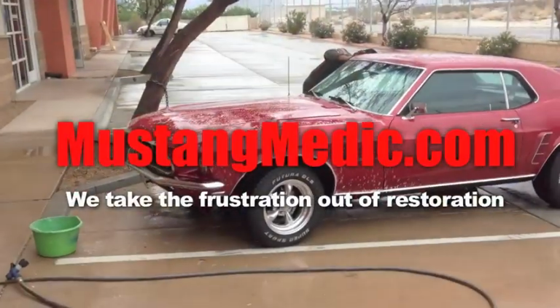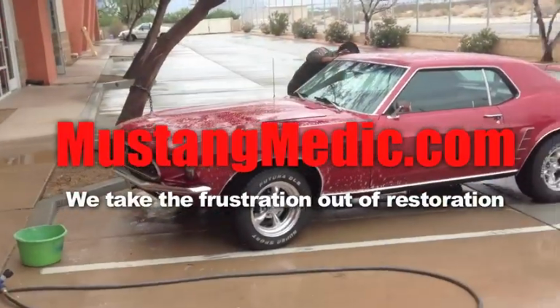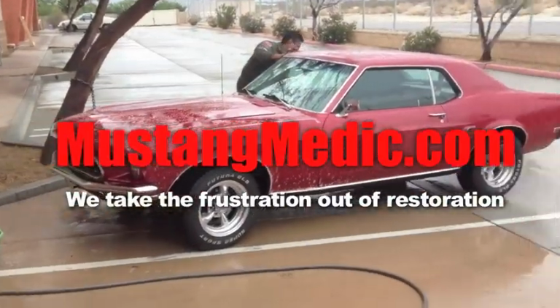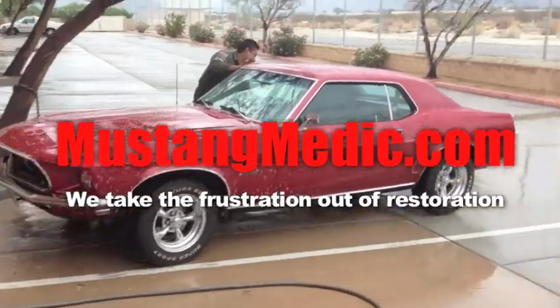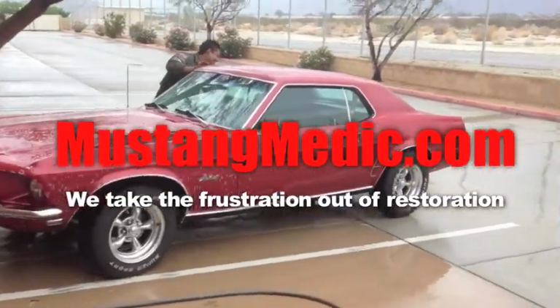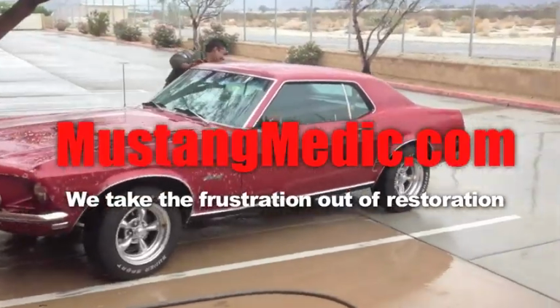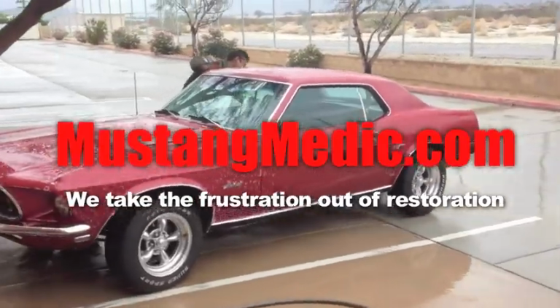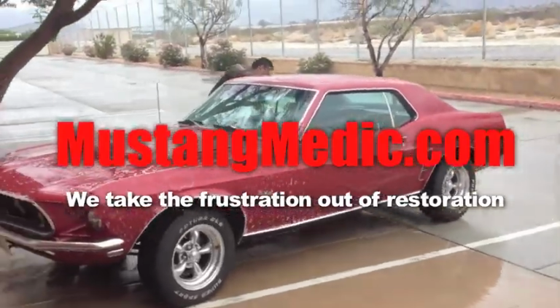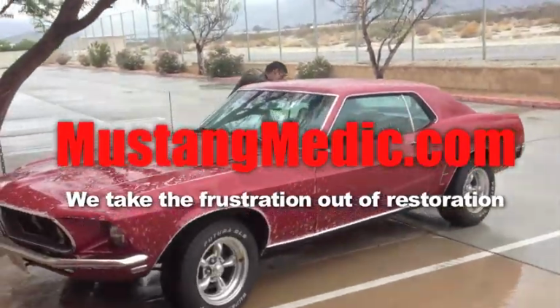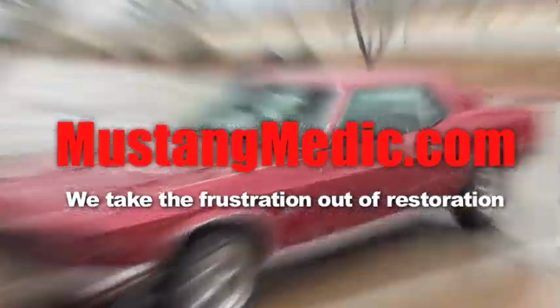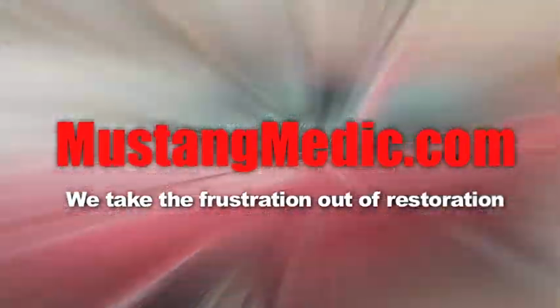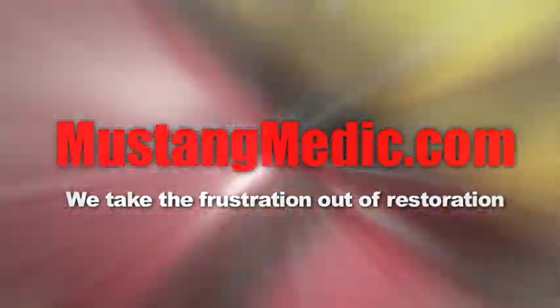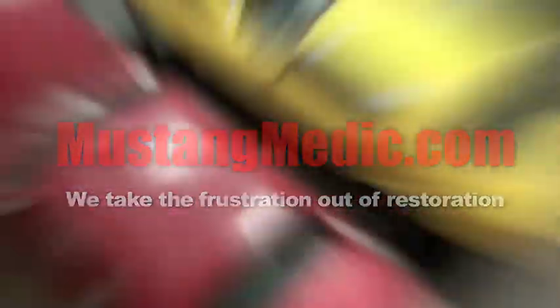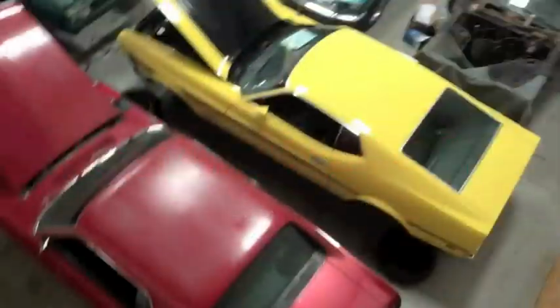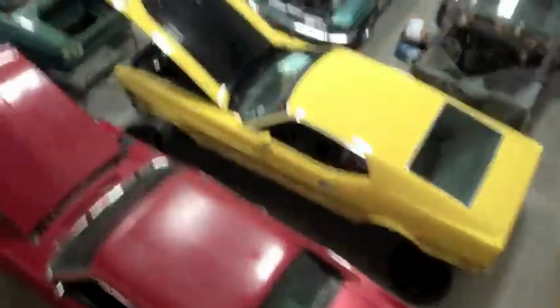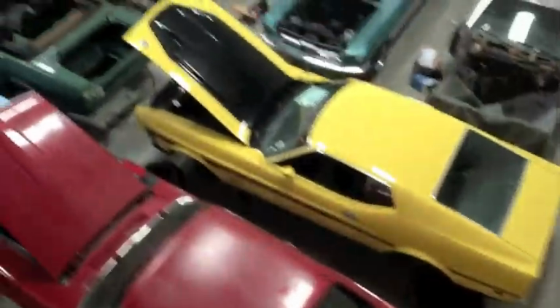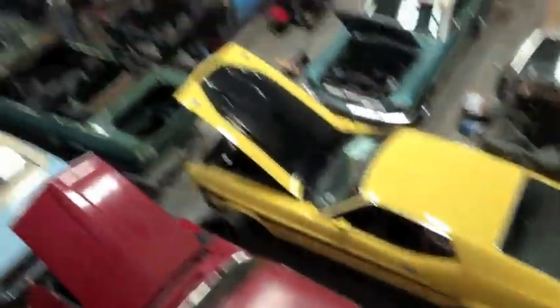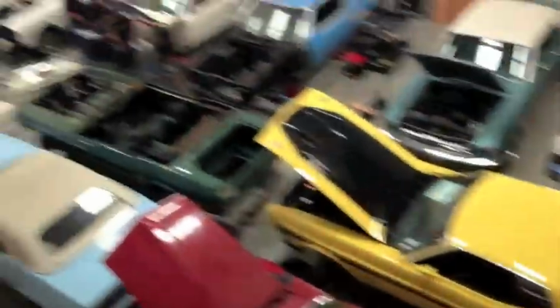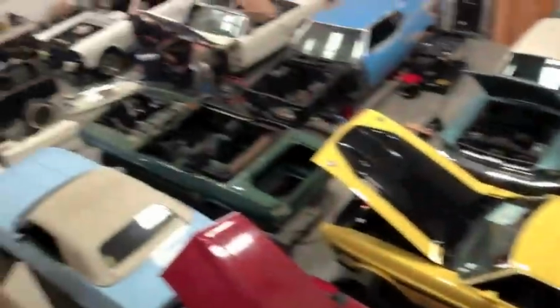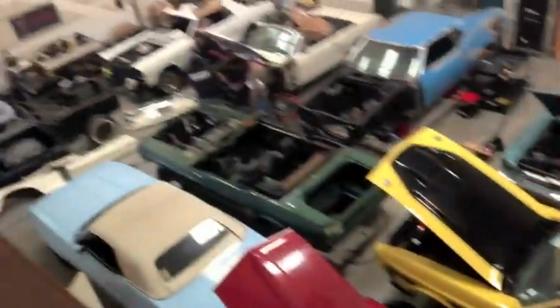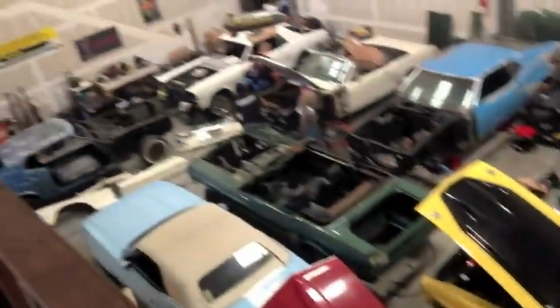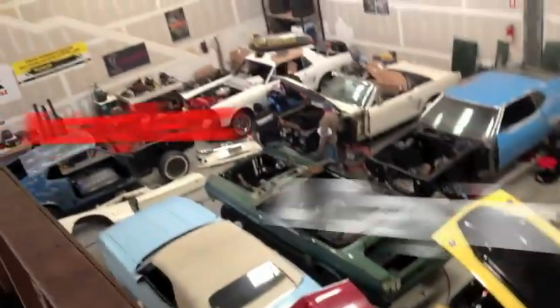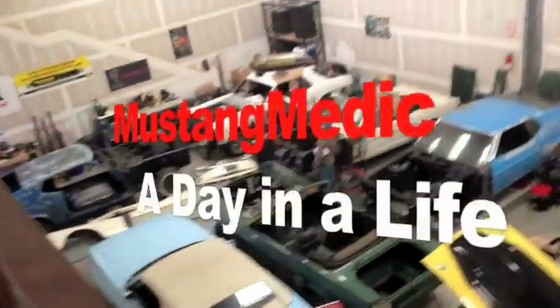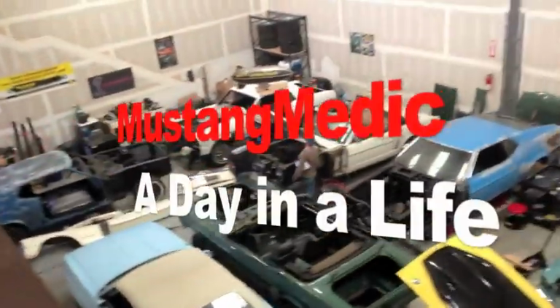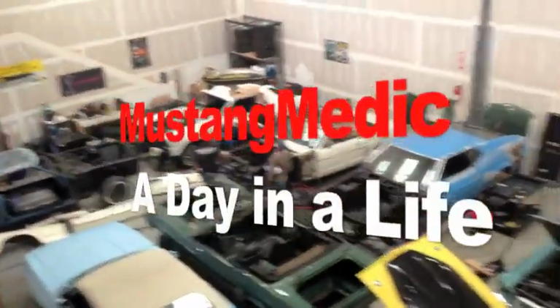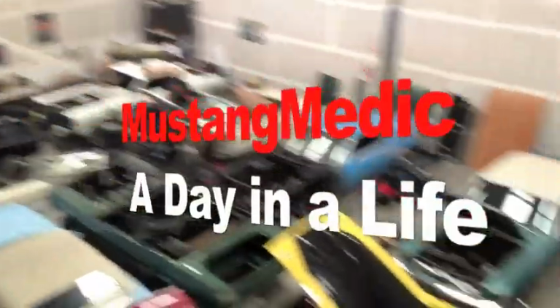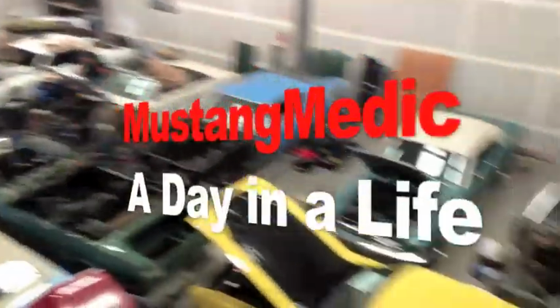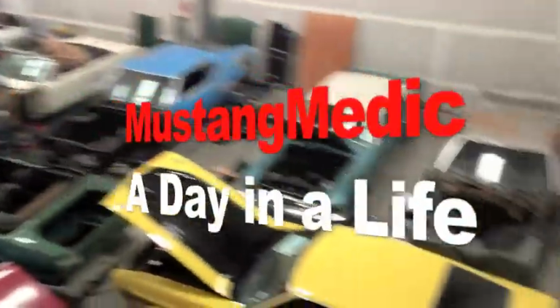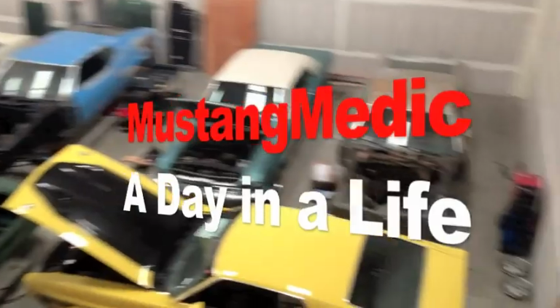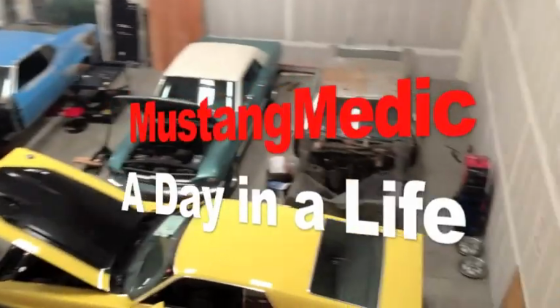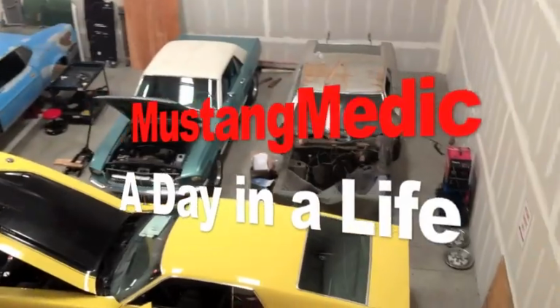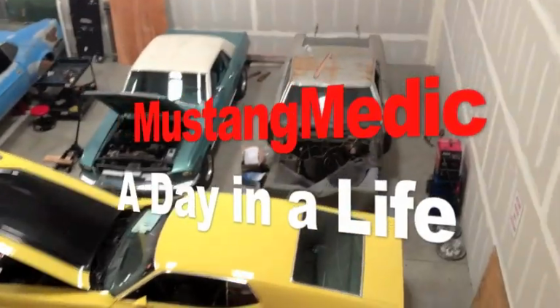So you say it only has surface rust? Really? A day in the life at Mustang Medic. Enjoy.